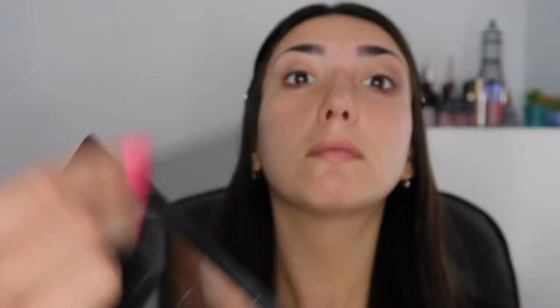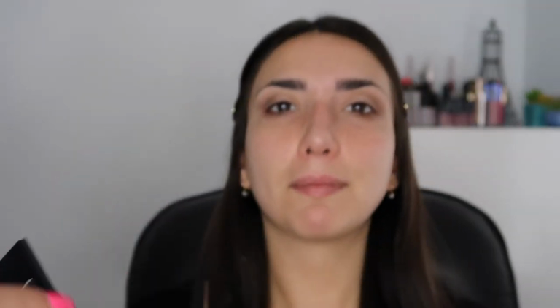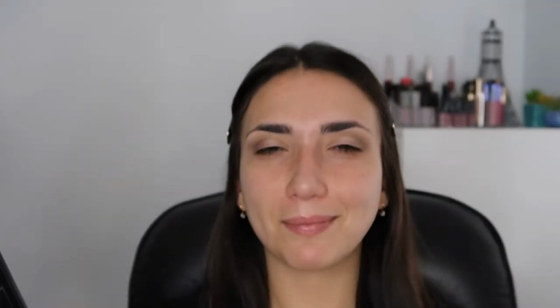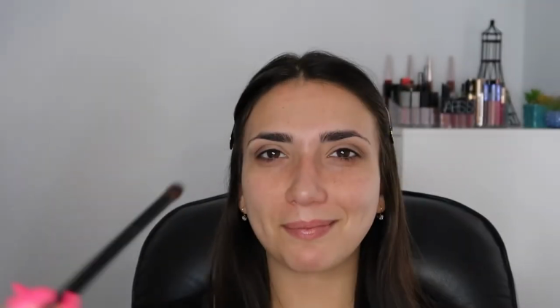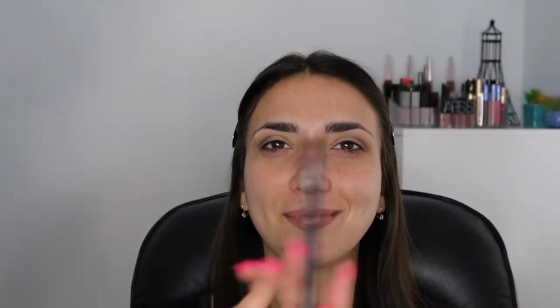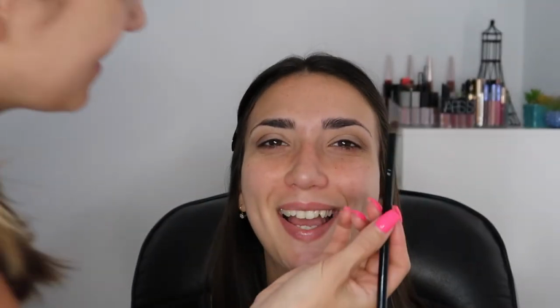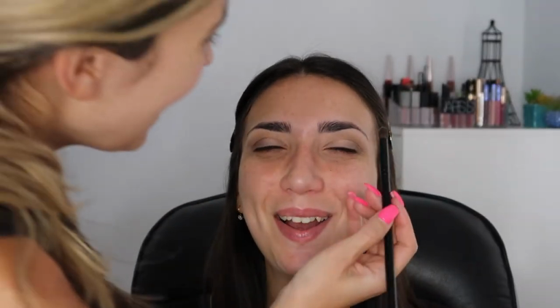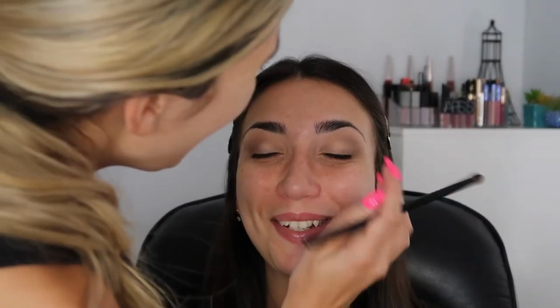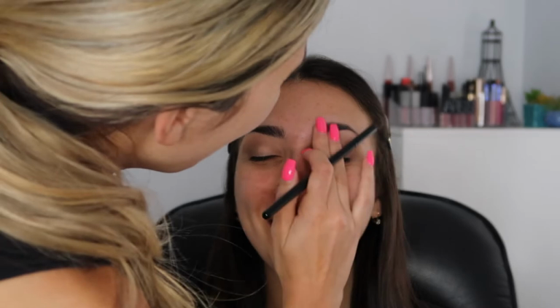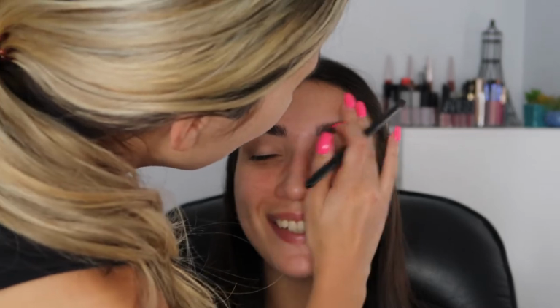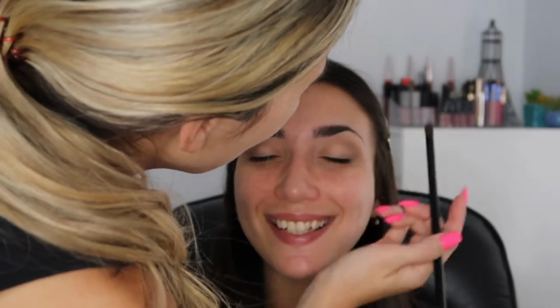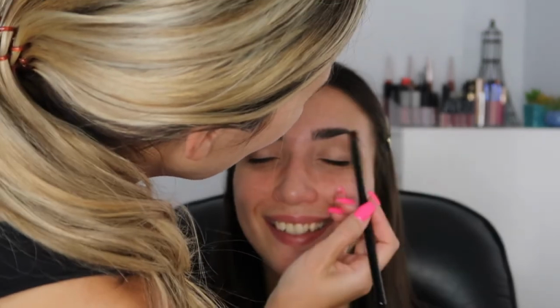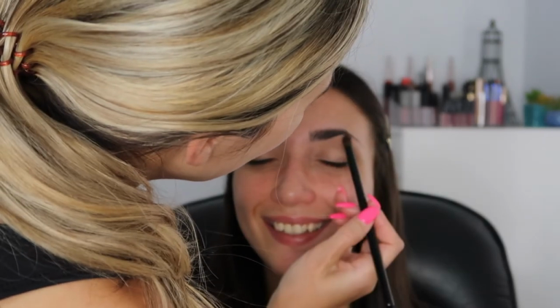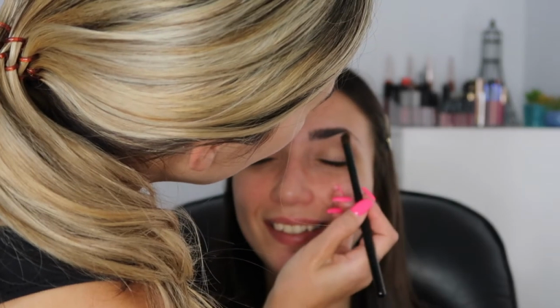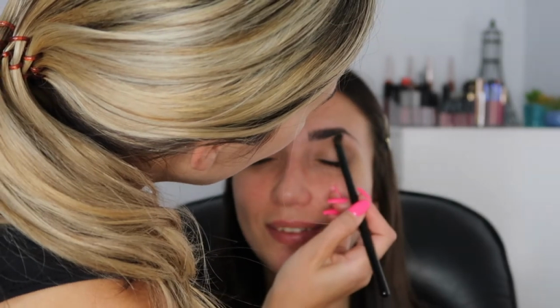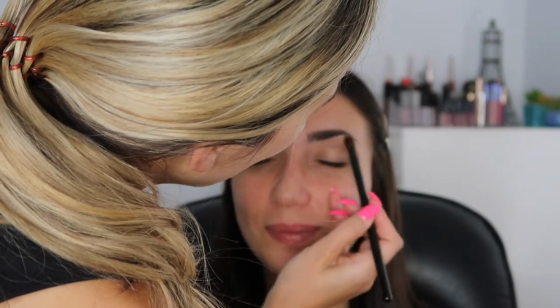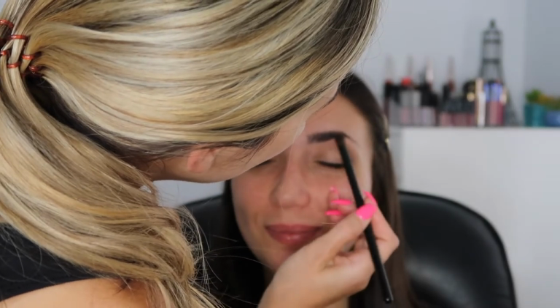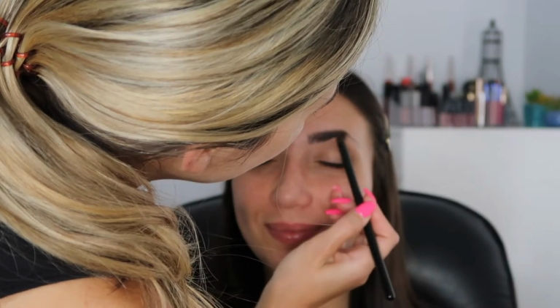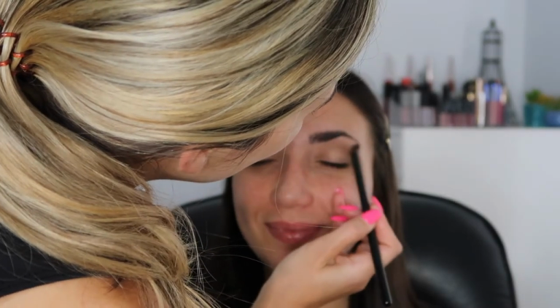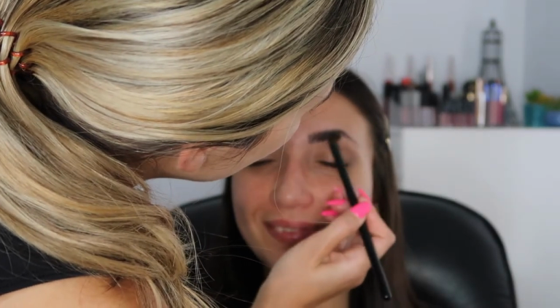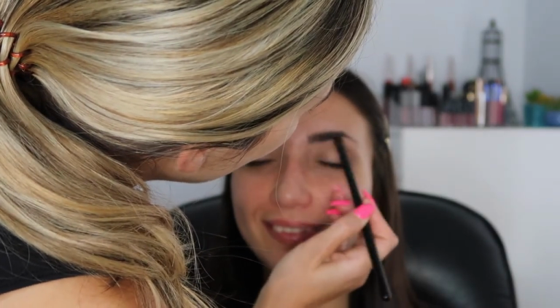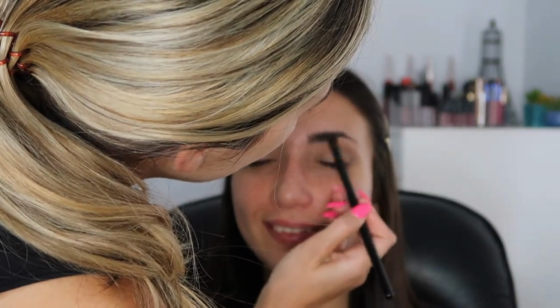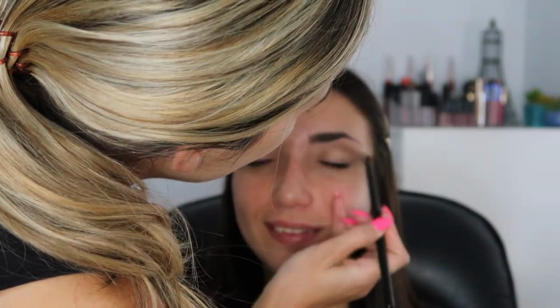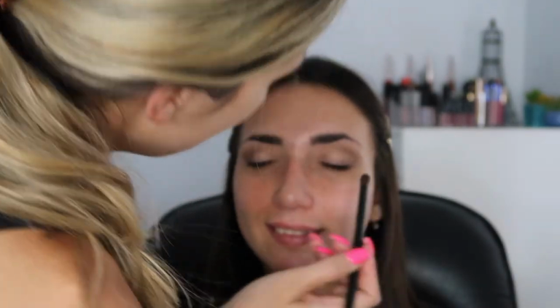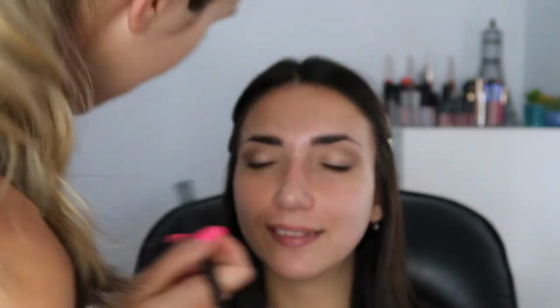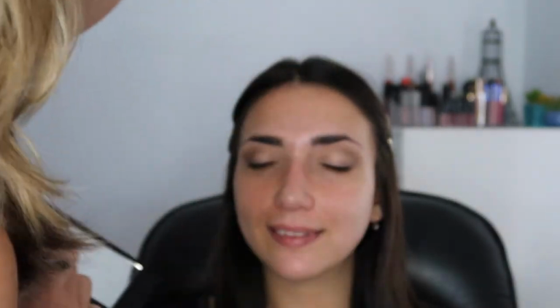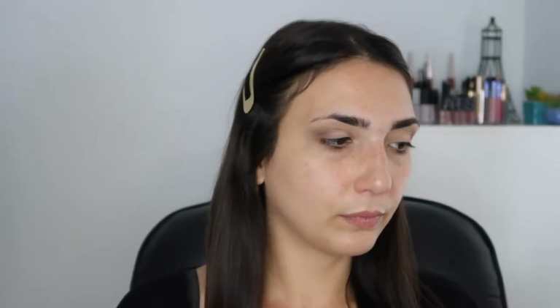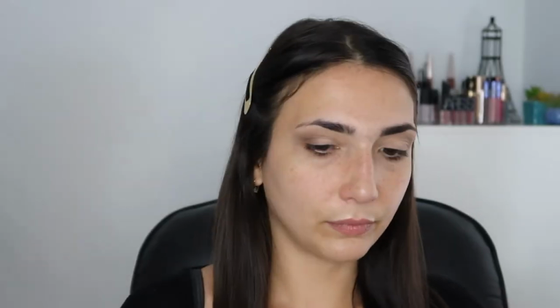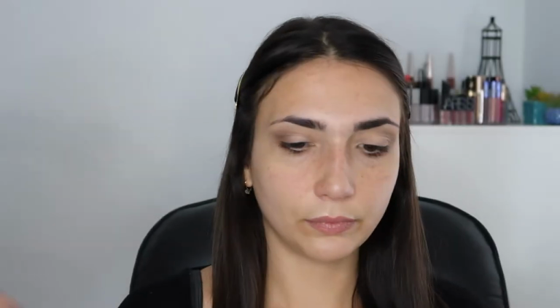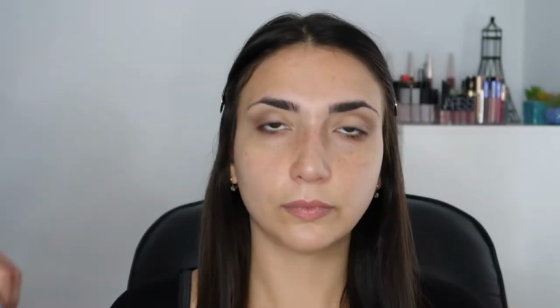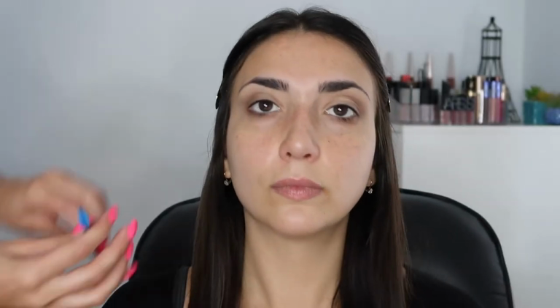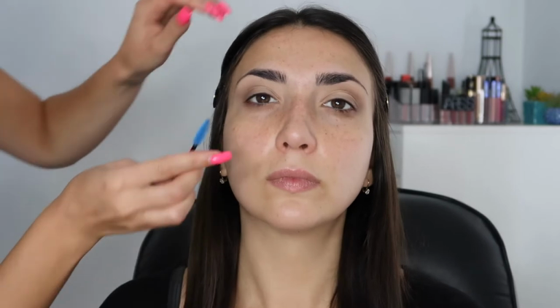Putting ivory under her brow bone to just brighten that up, and I'm just gonna brush your brows up.